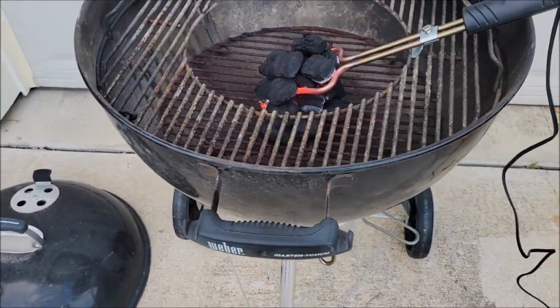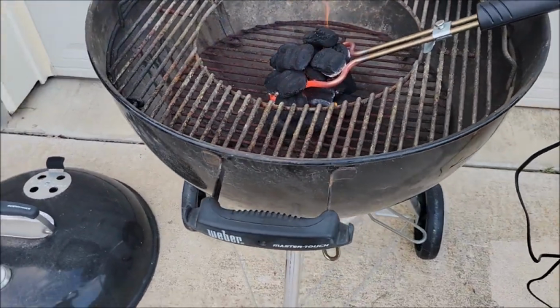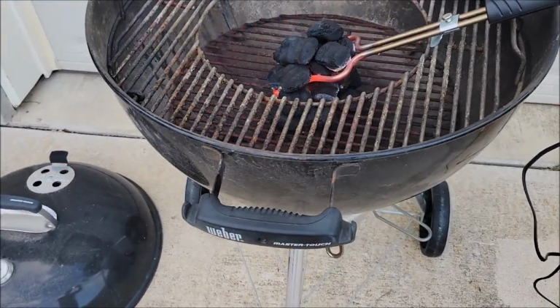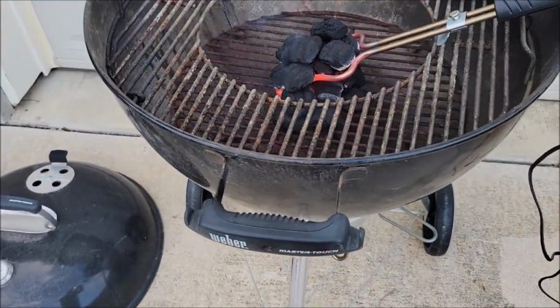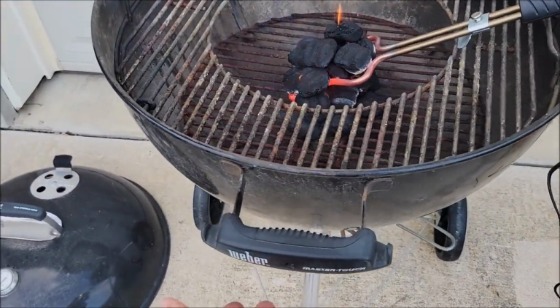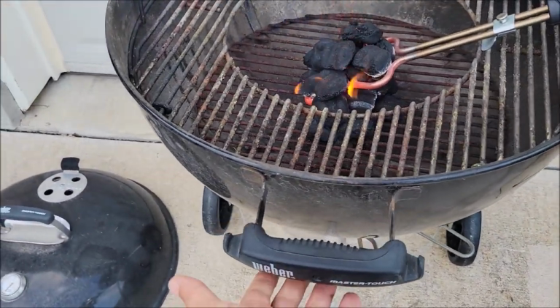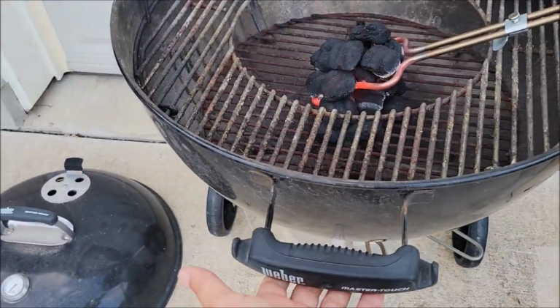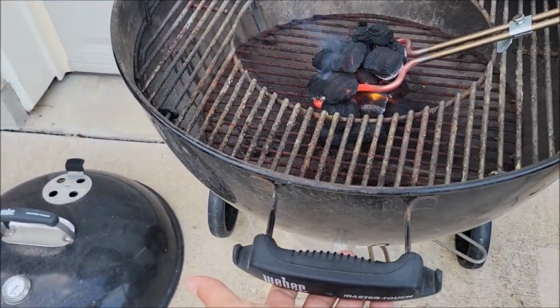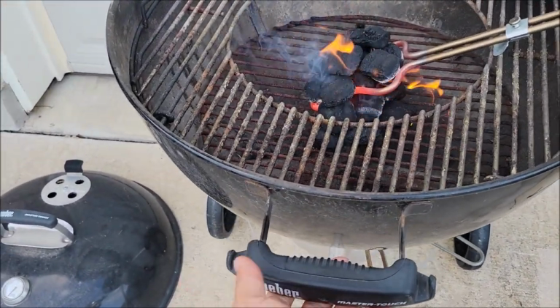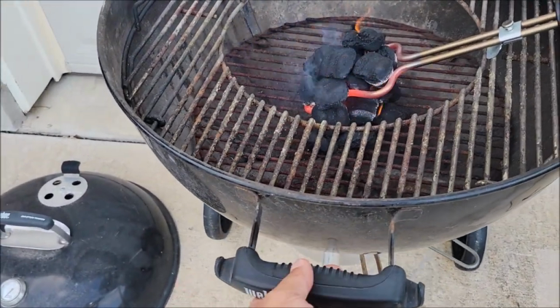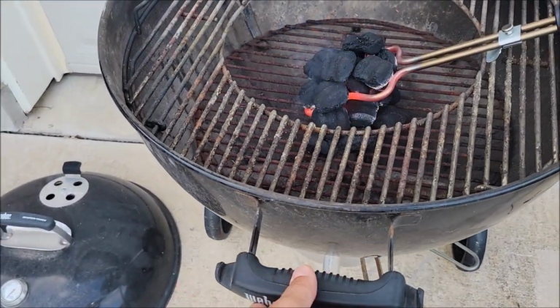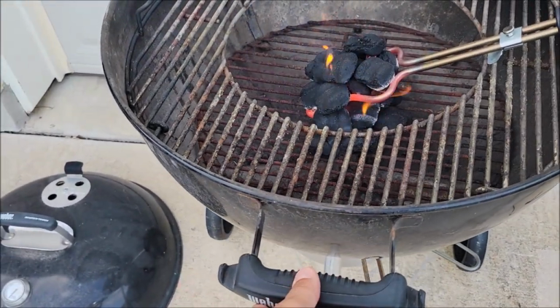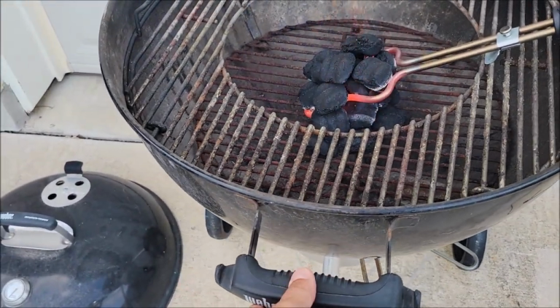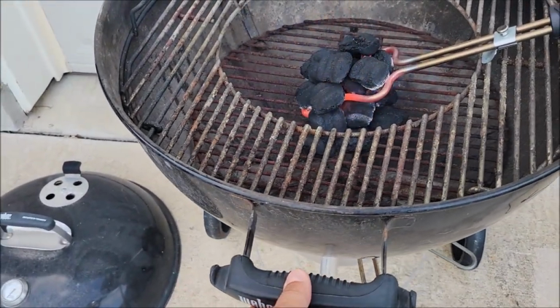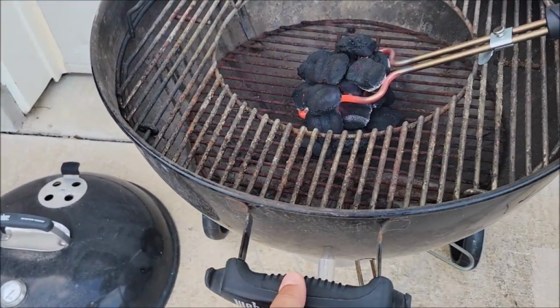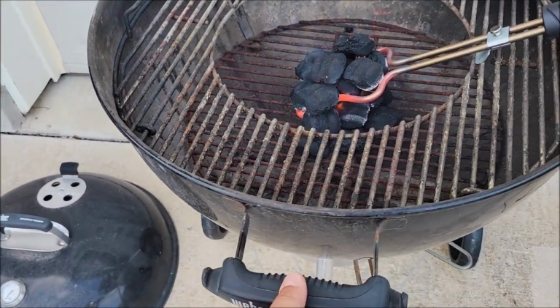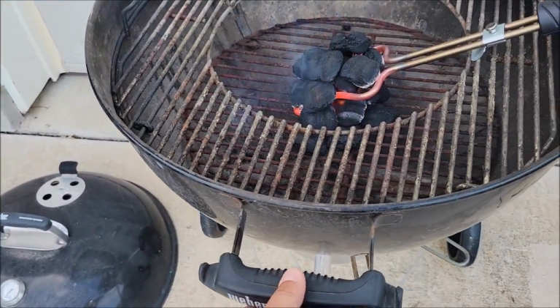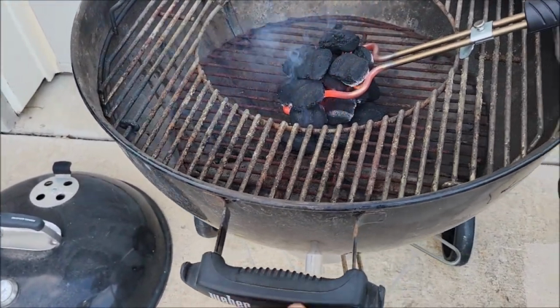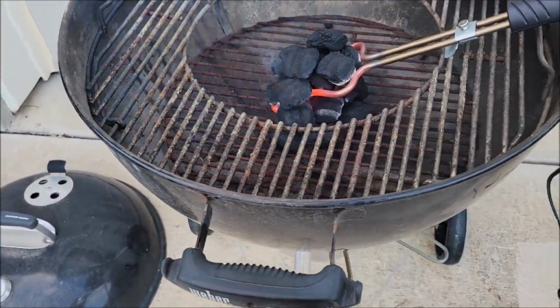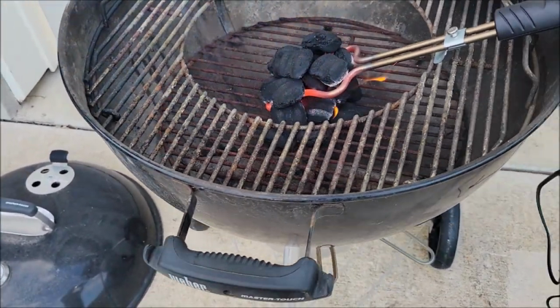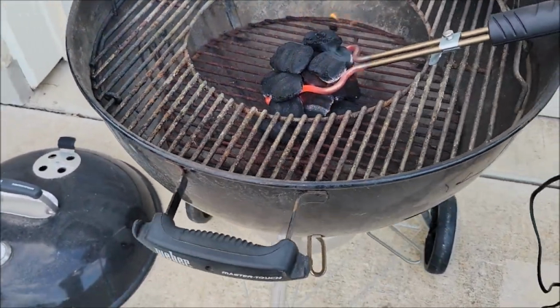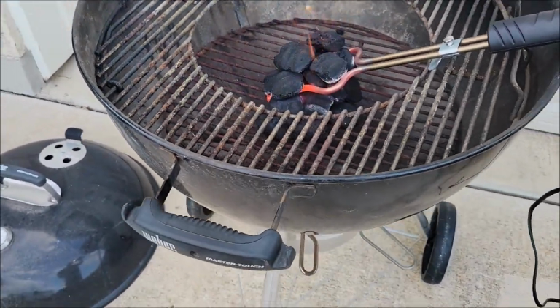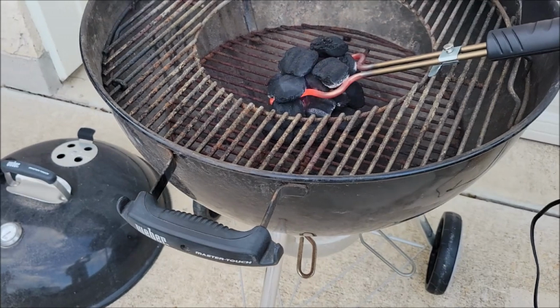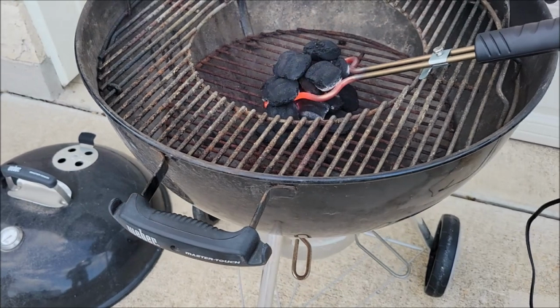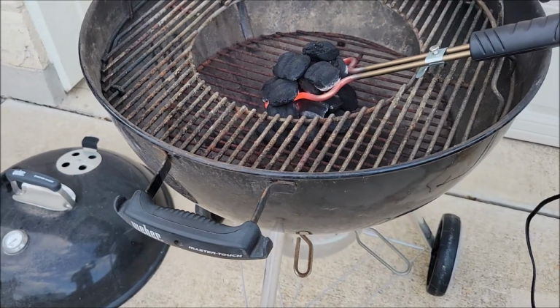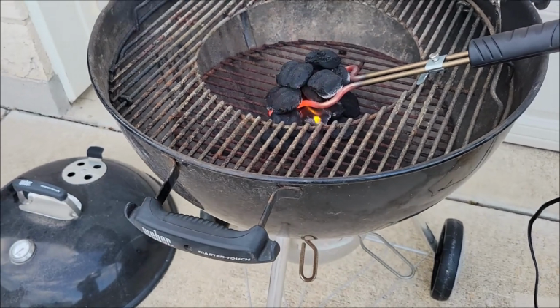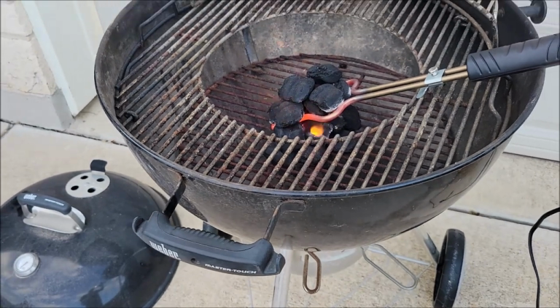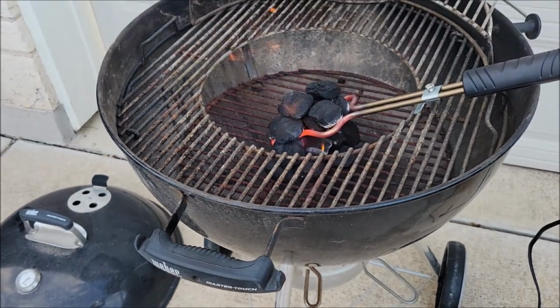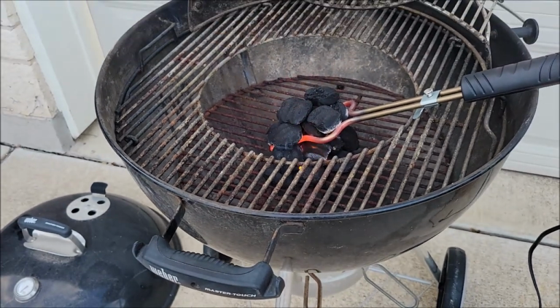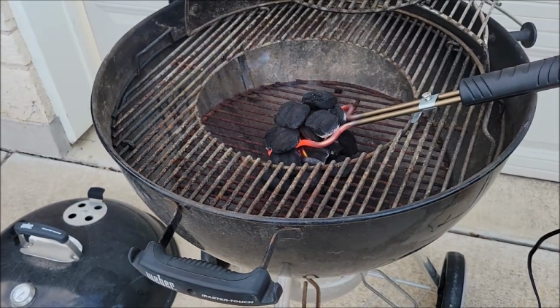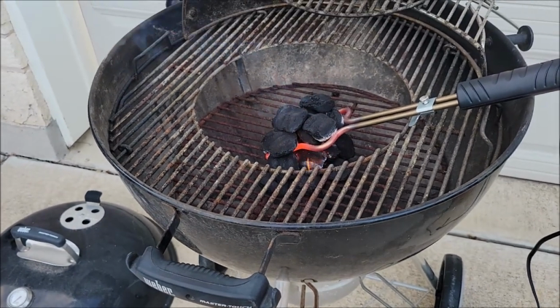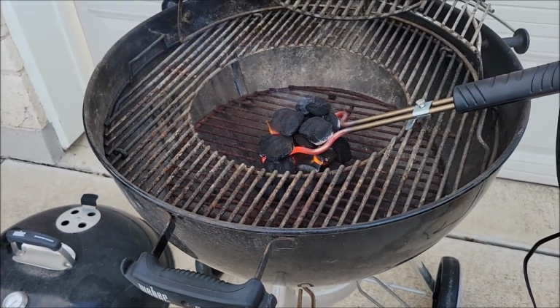Same thing with this handle — it doesn't matter how hot this grill is, I can at least move it out of the way and it doesn't burn me.